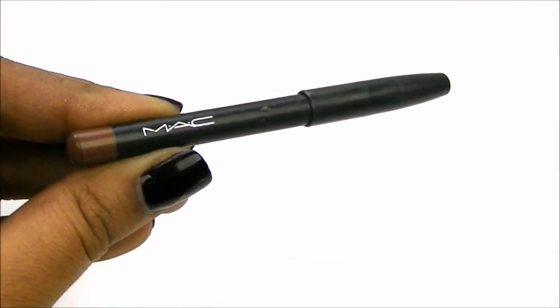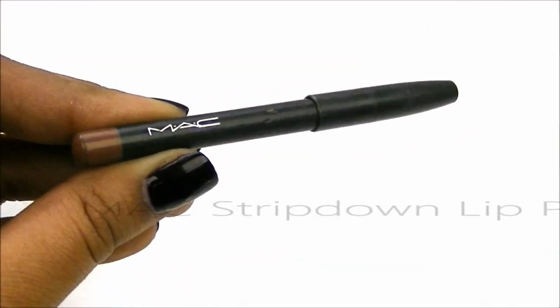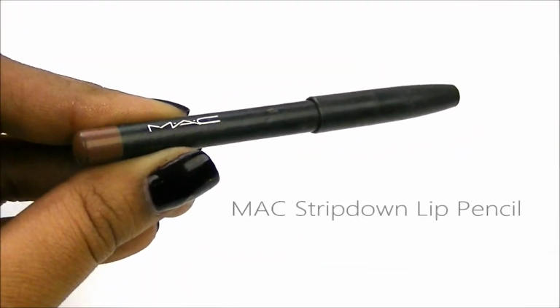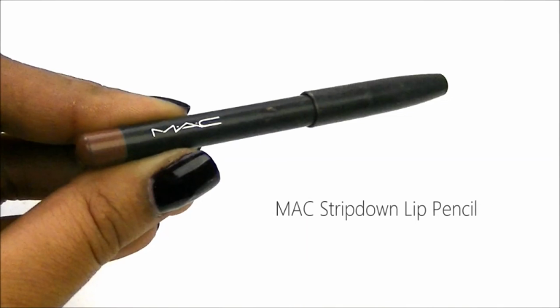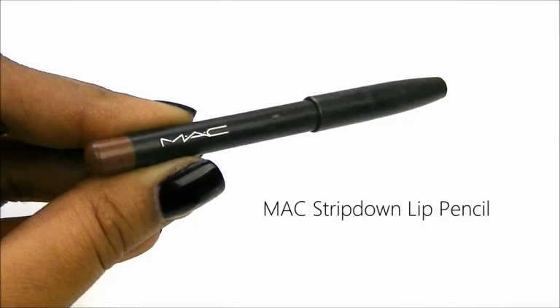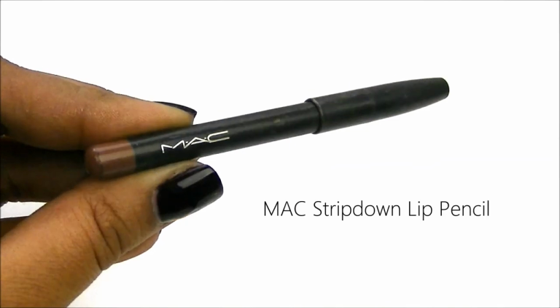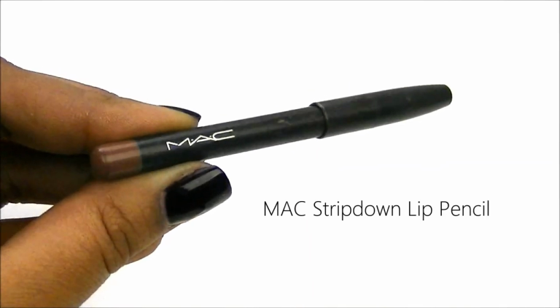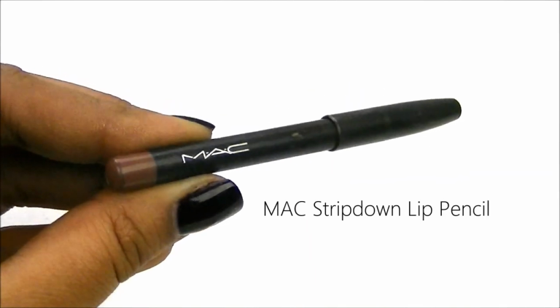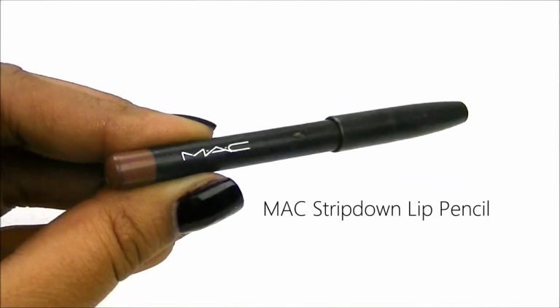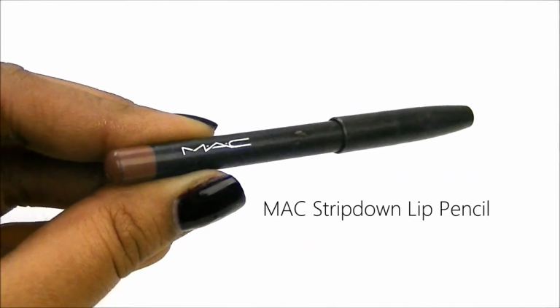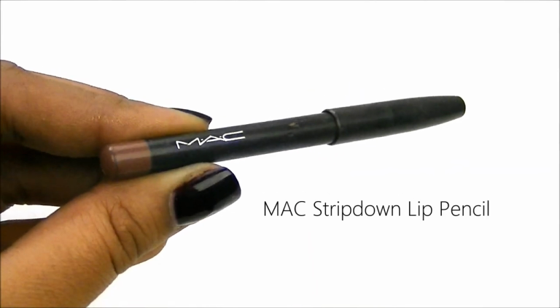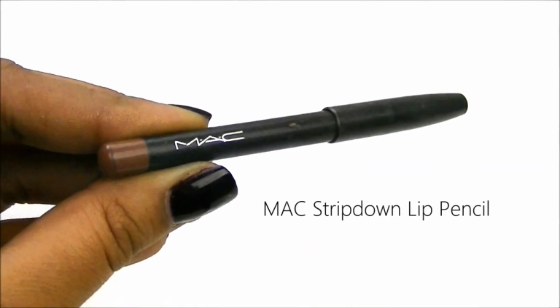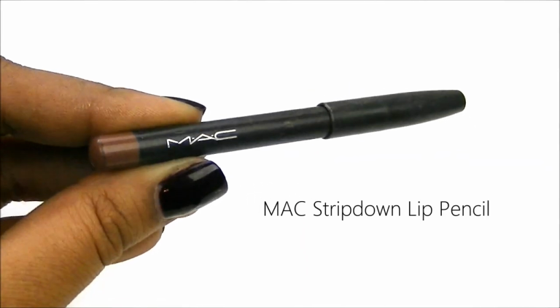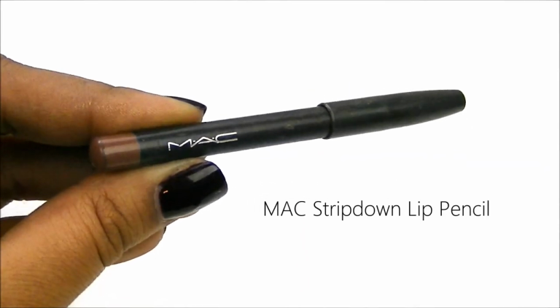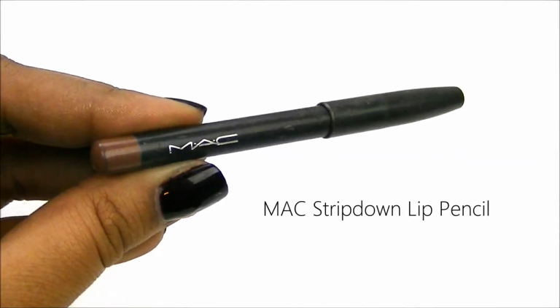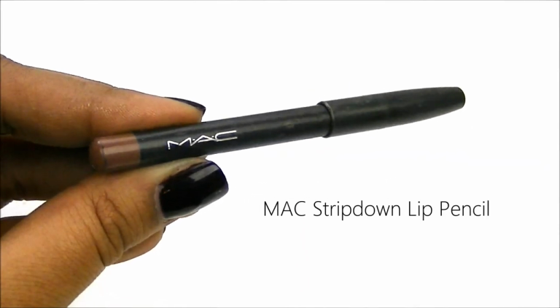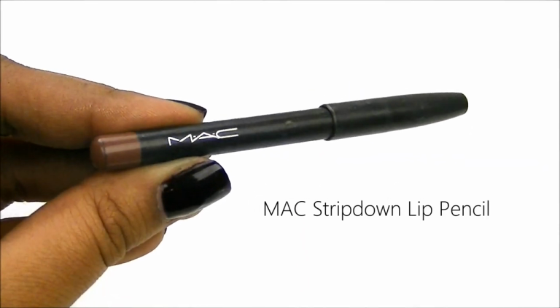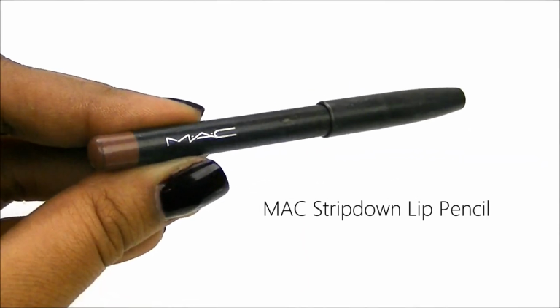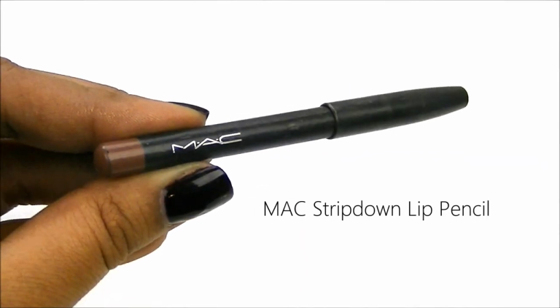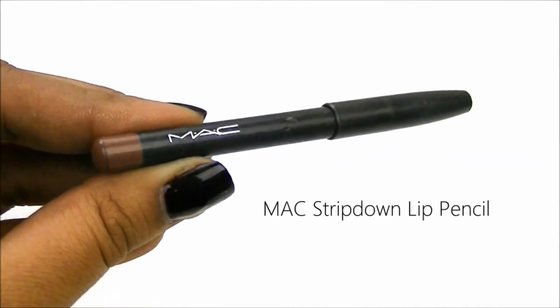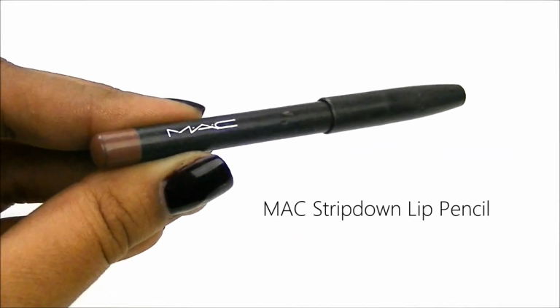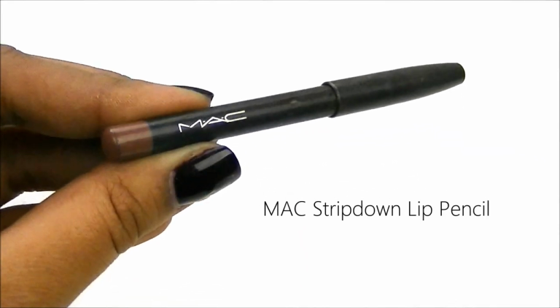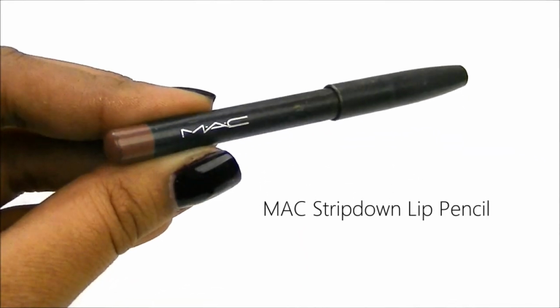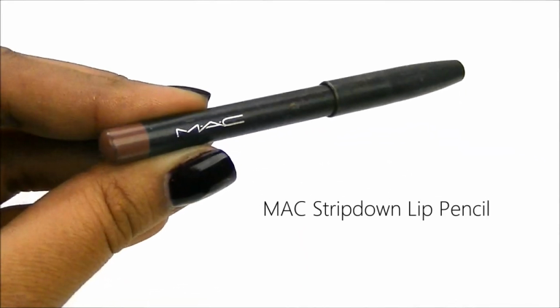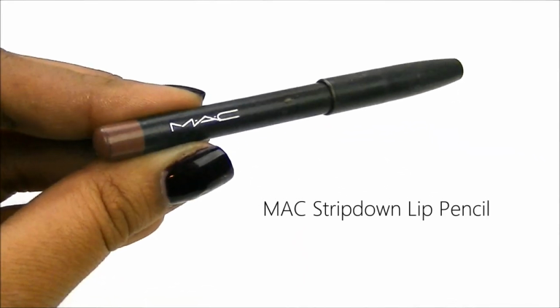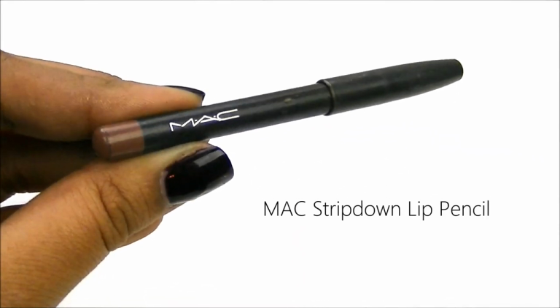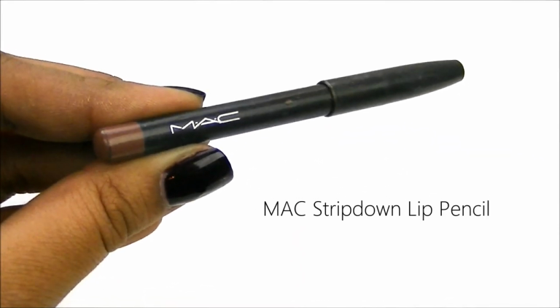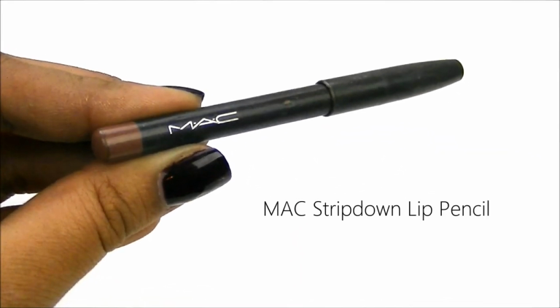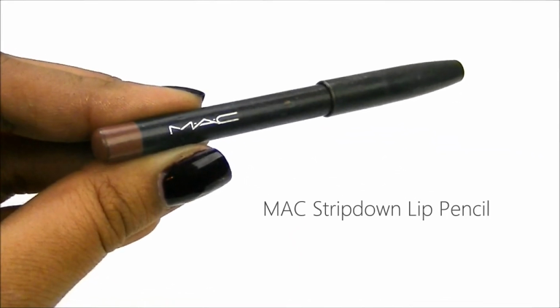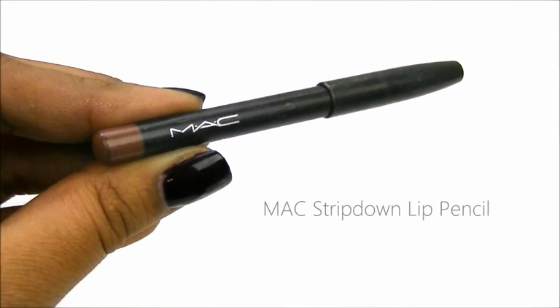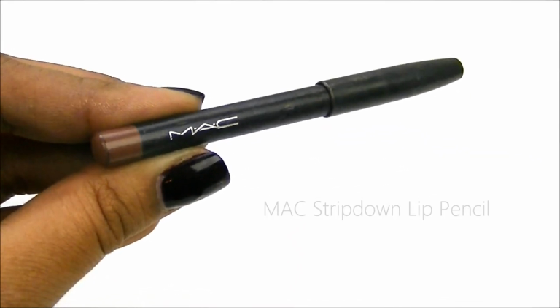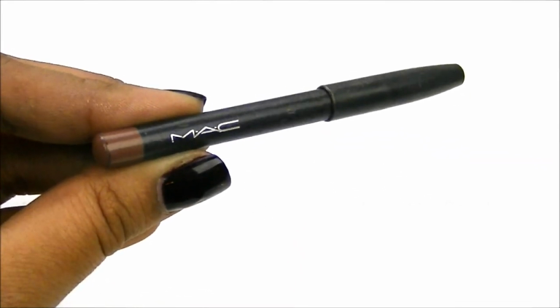Moving on to the lips, I'm just going to use one of my favorite lip pencils from MAC and this is in Strip Down.